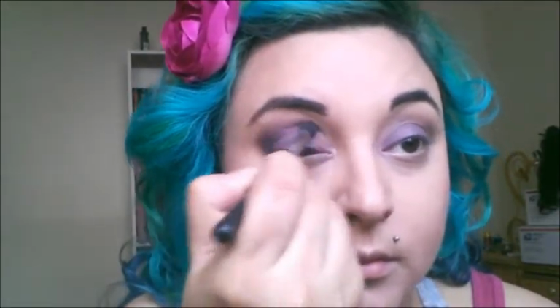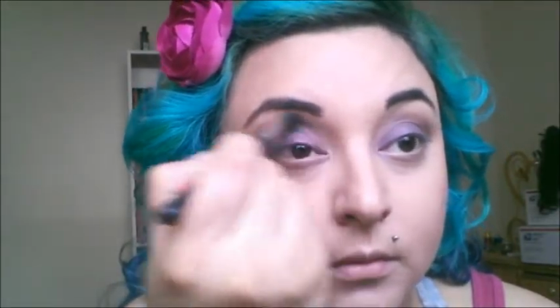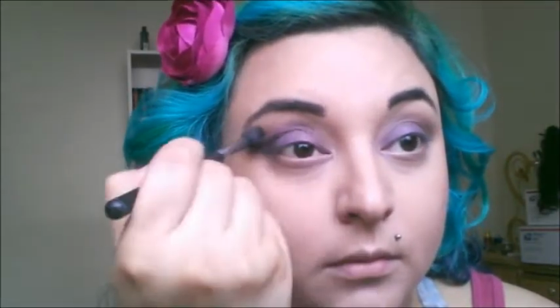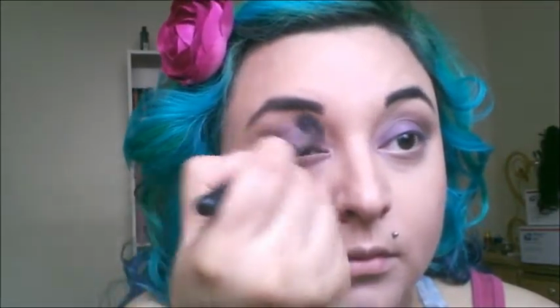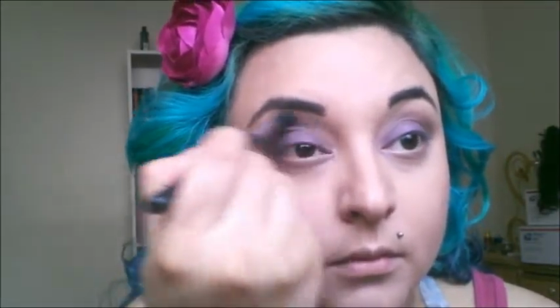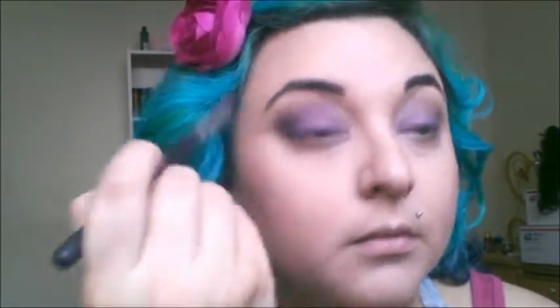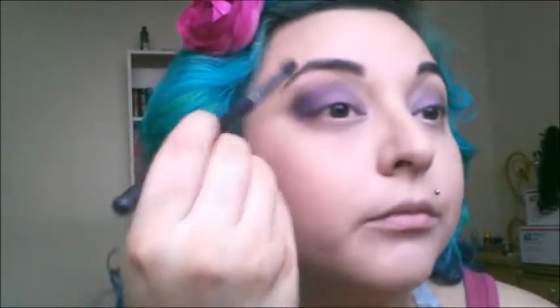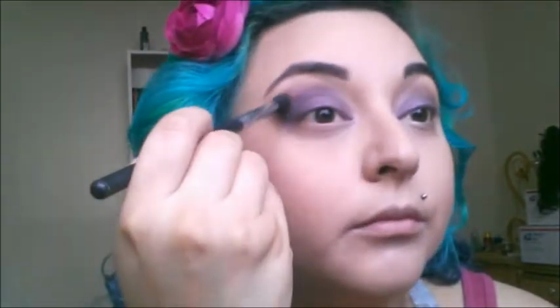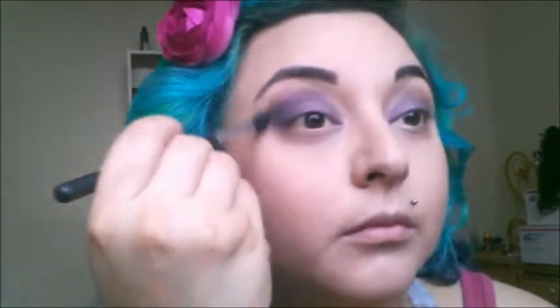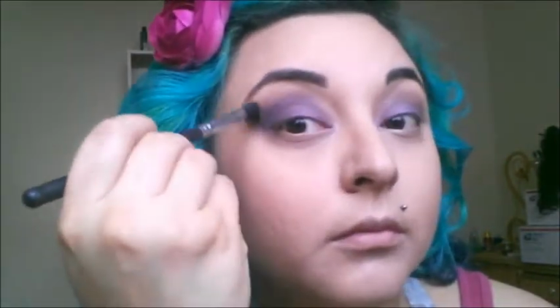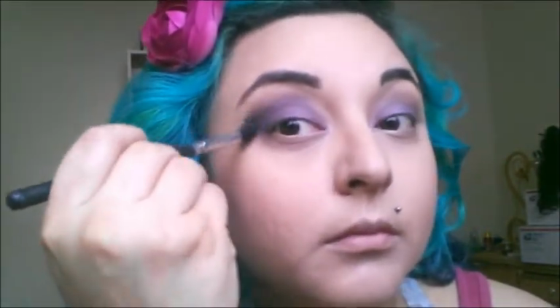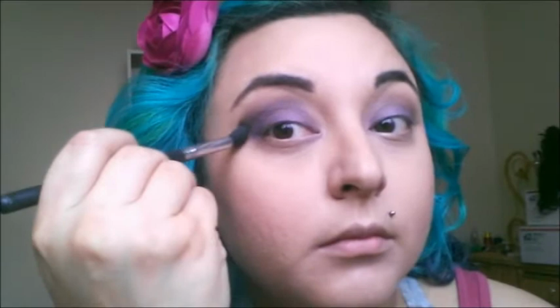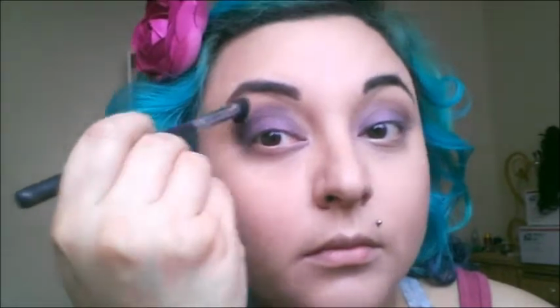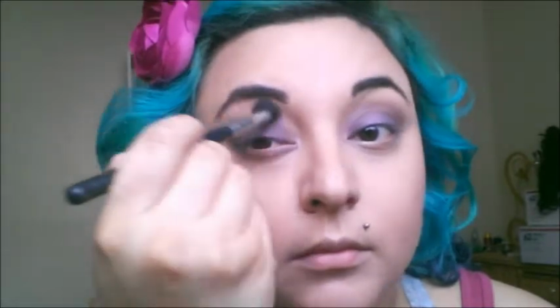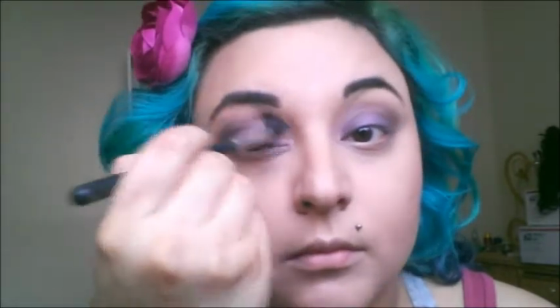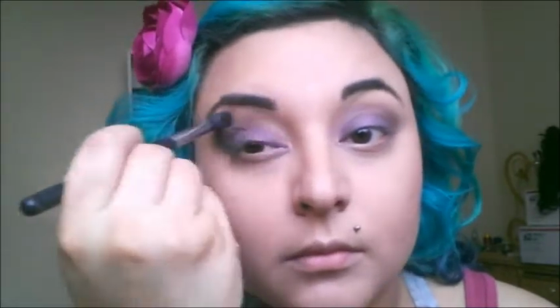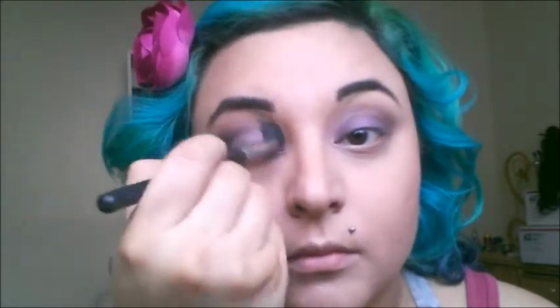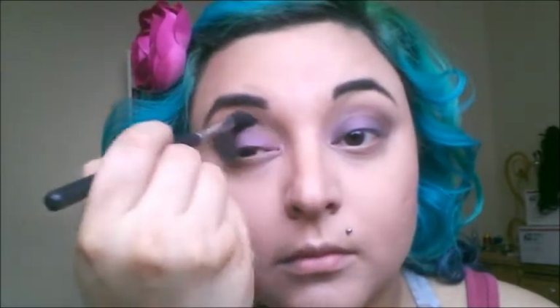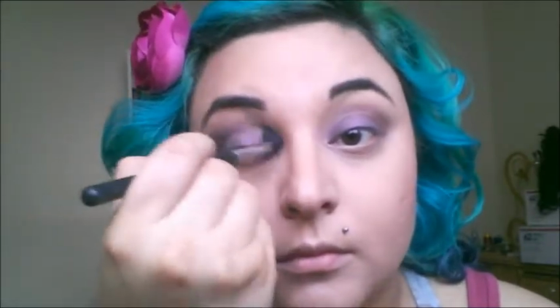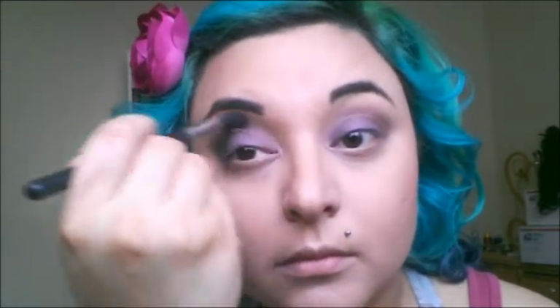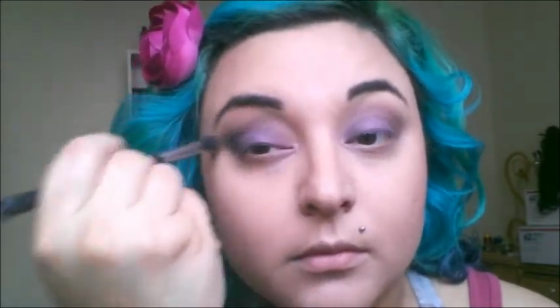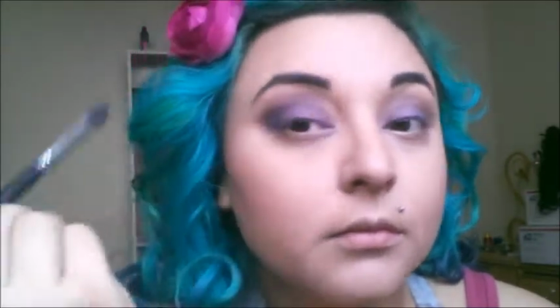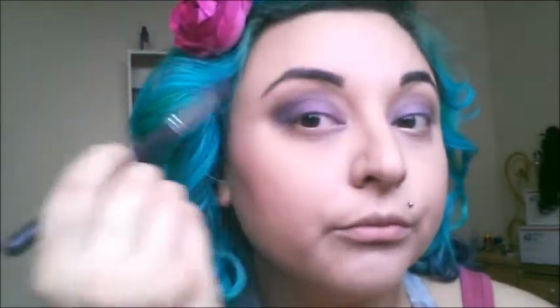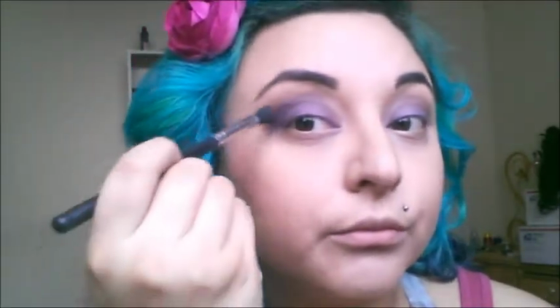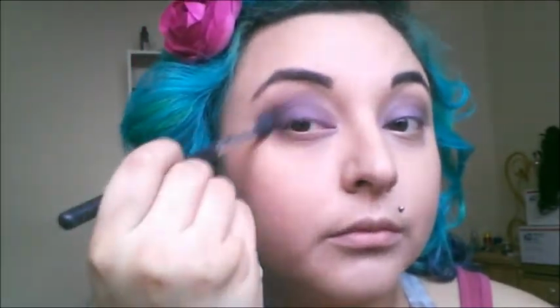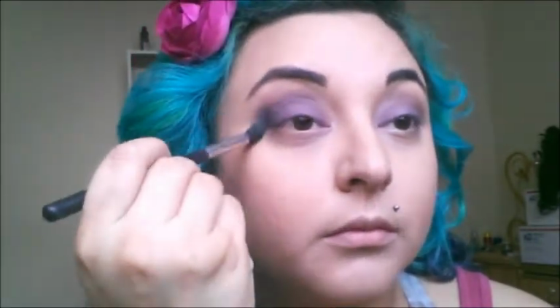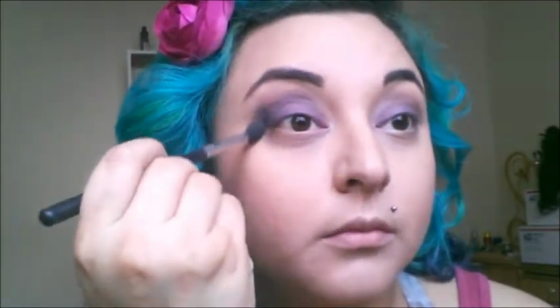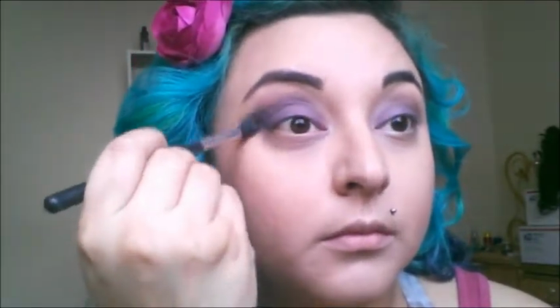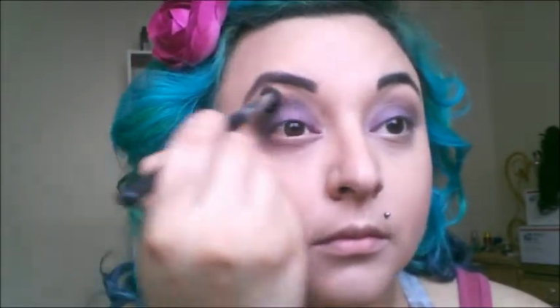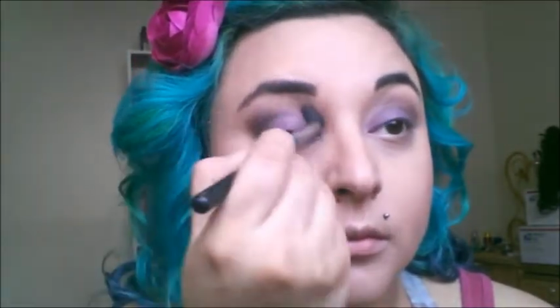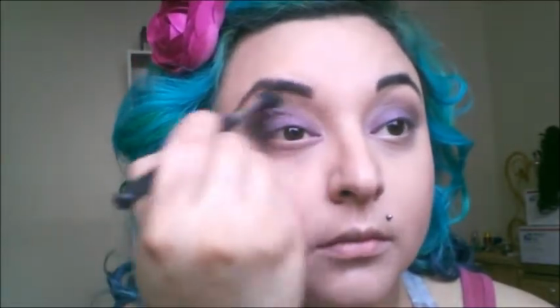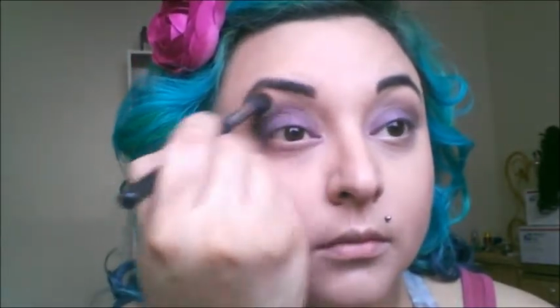Now I'm just going back with a residue from the brush that had Quark, and this is just a cheap brush from Coastal Scents that I got for like $2. Just blending it out.